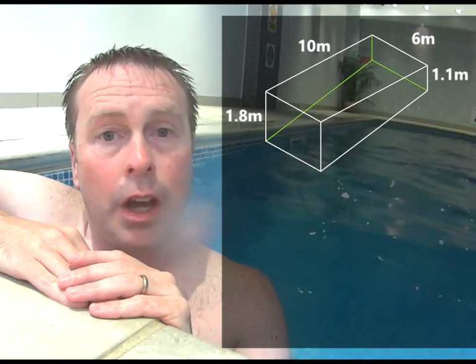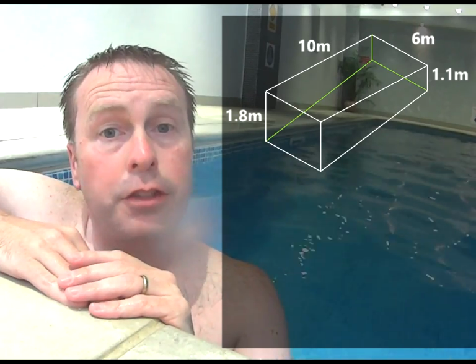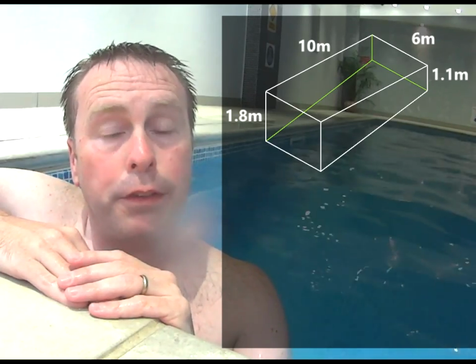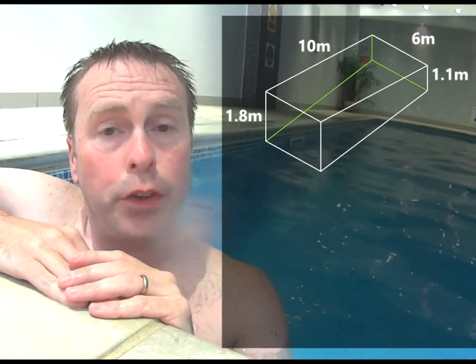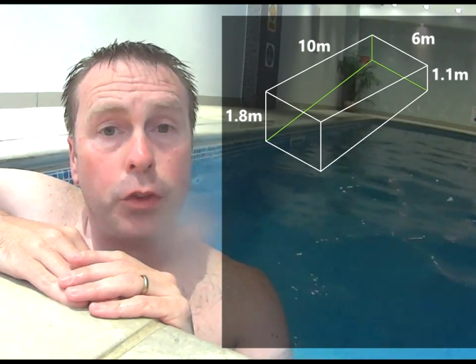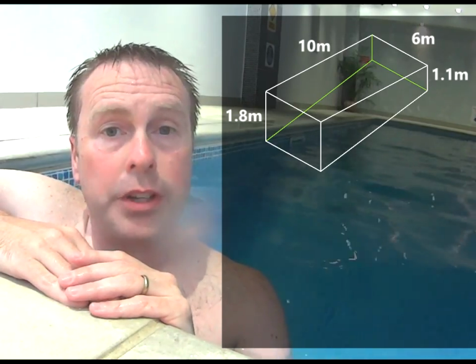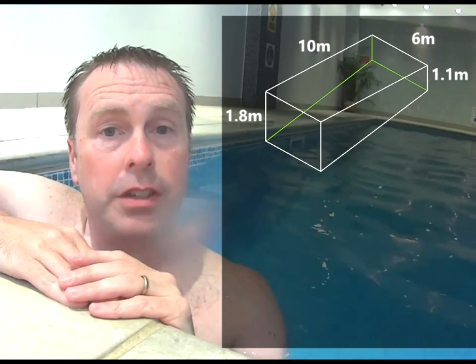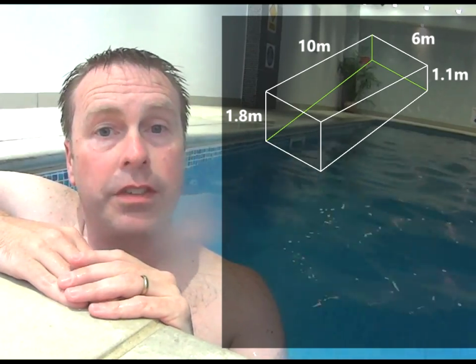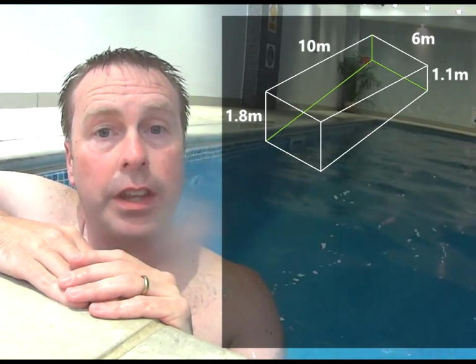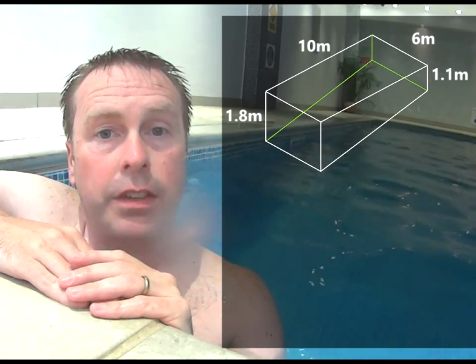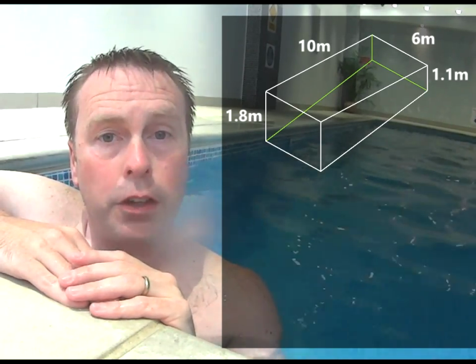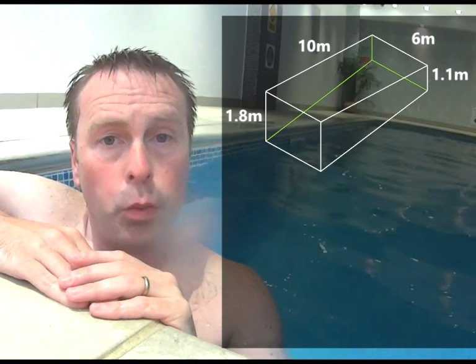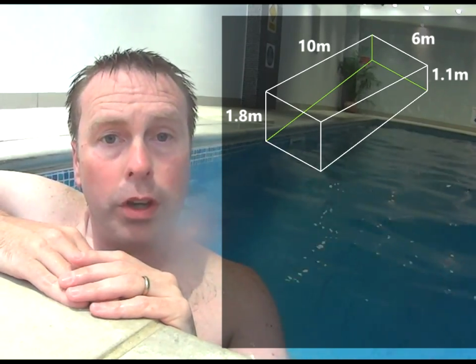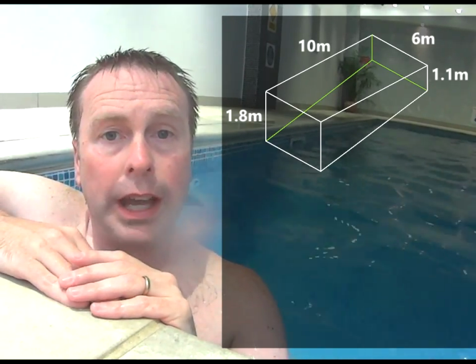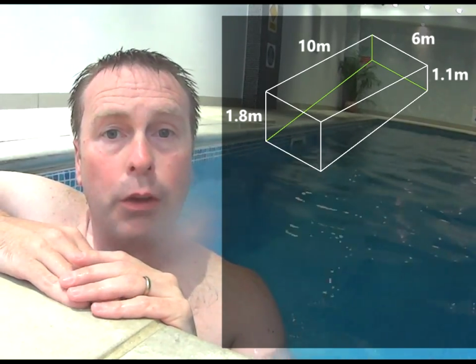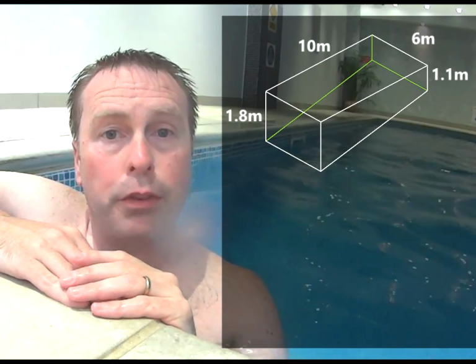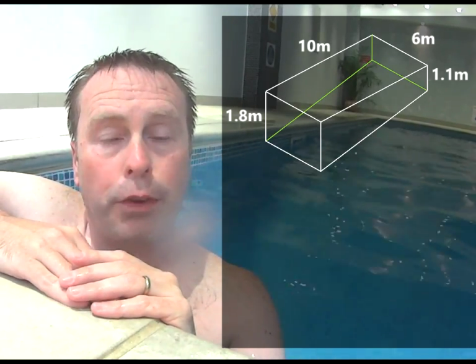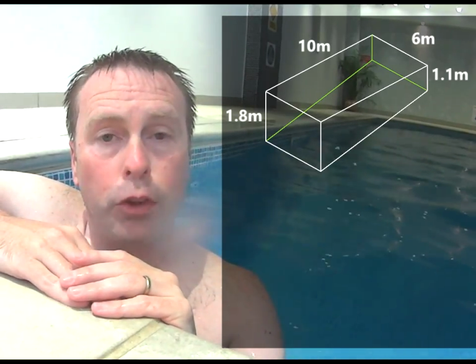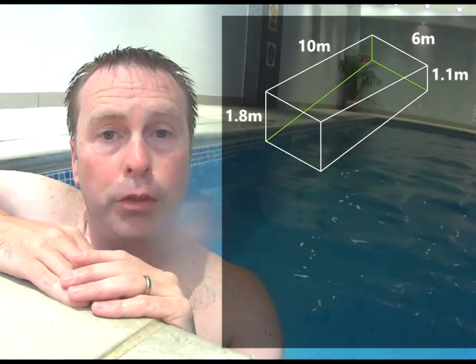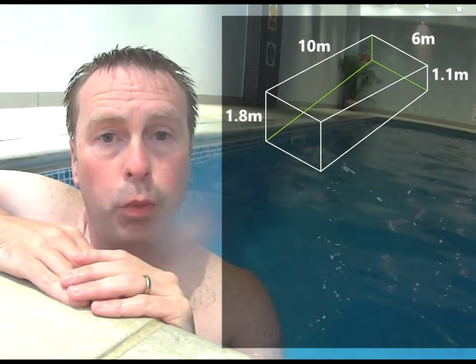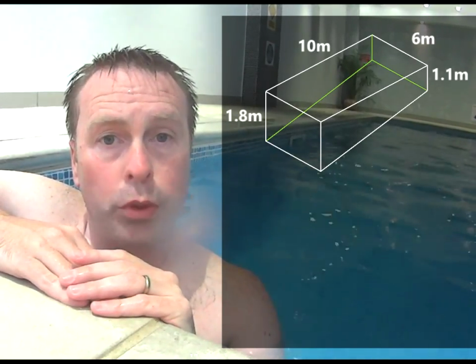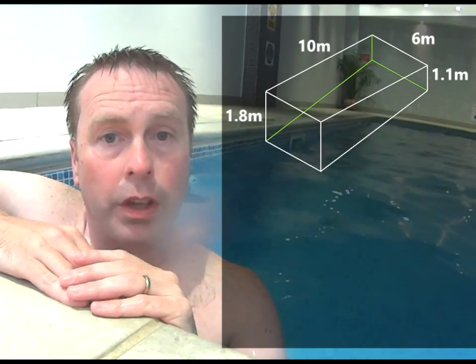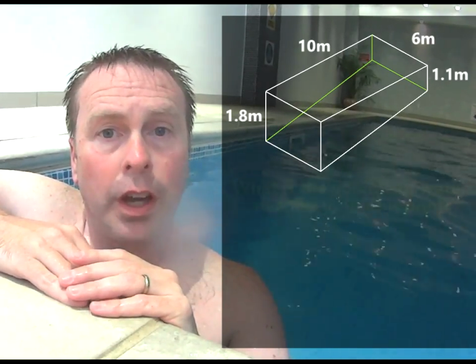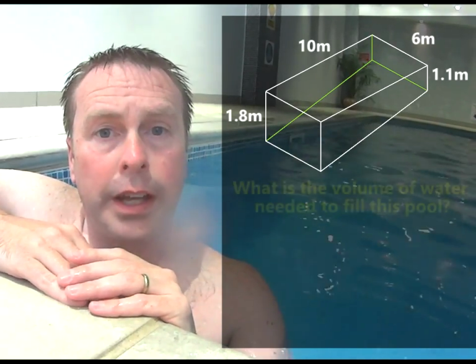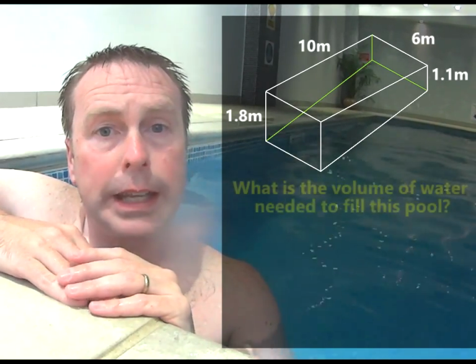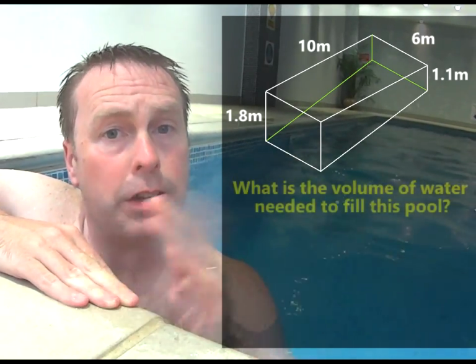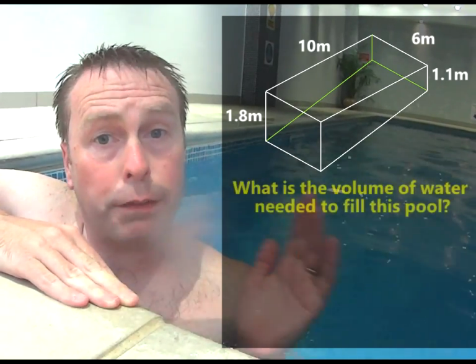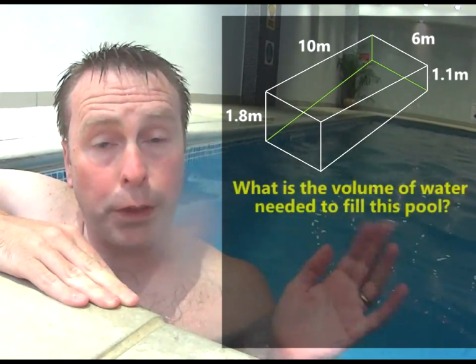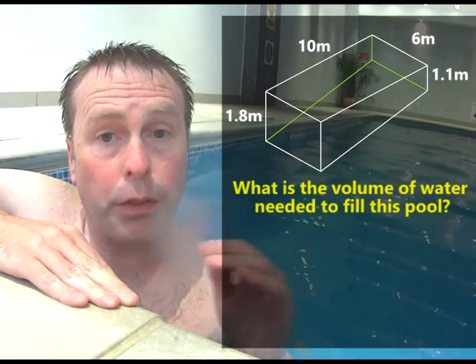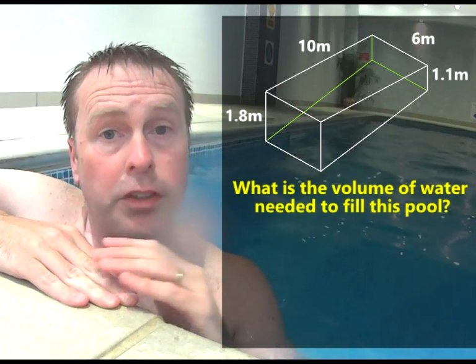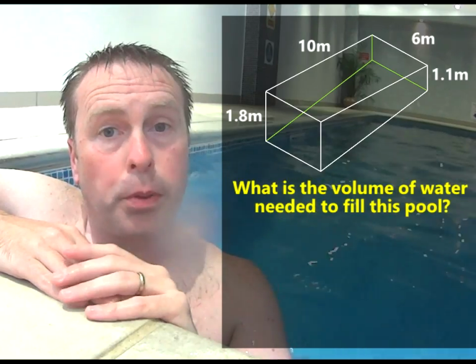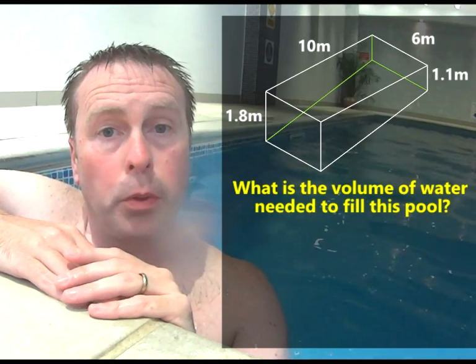So the first question is this: can you work out the volume of water needed to fill this pool?